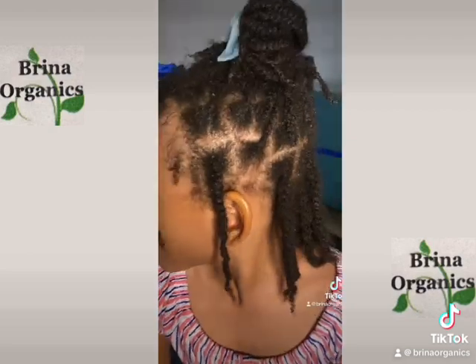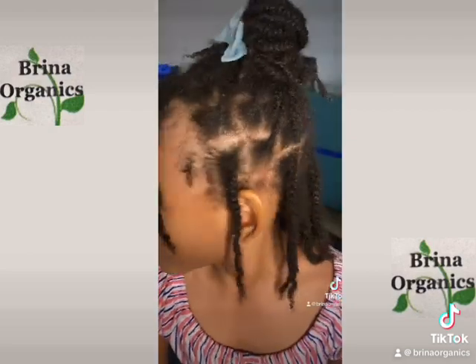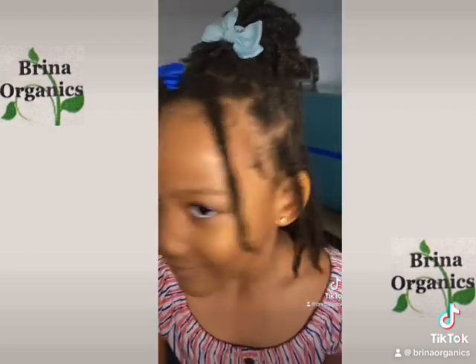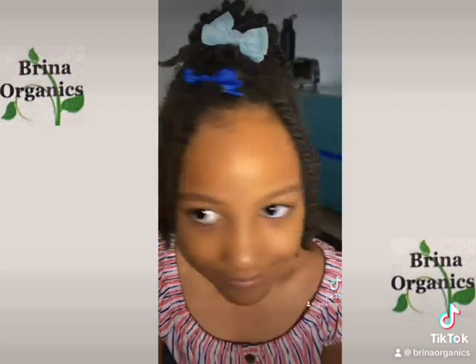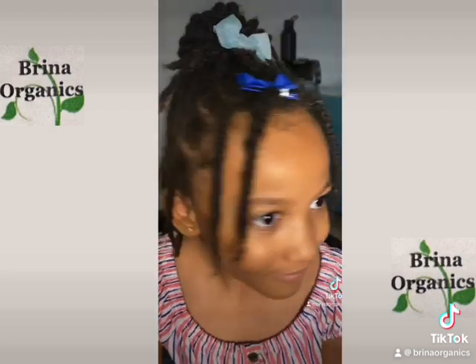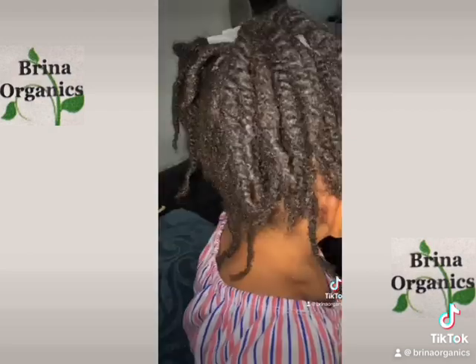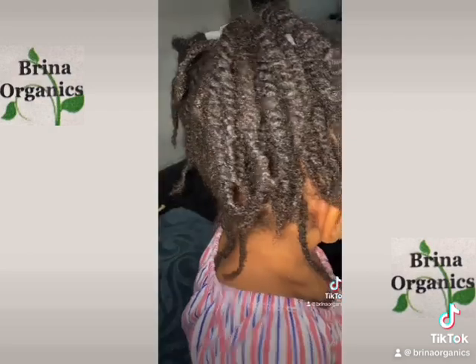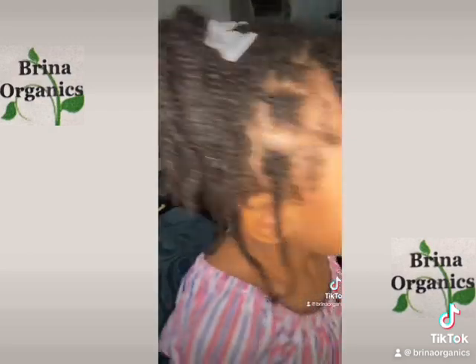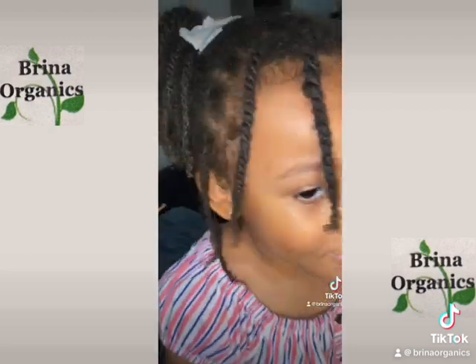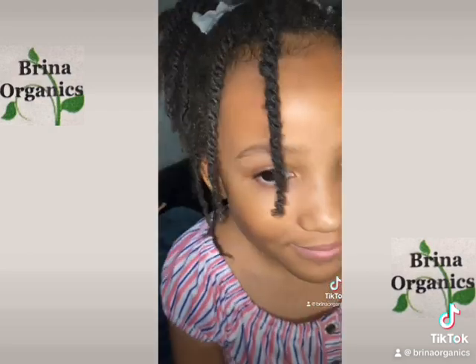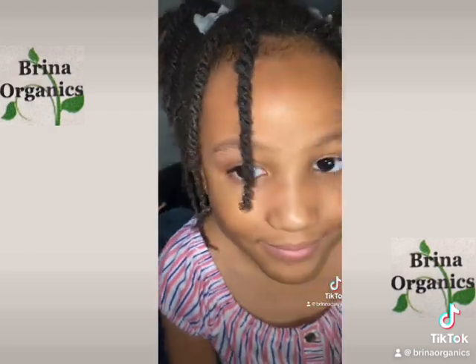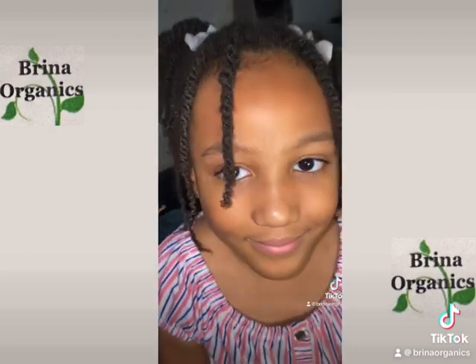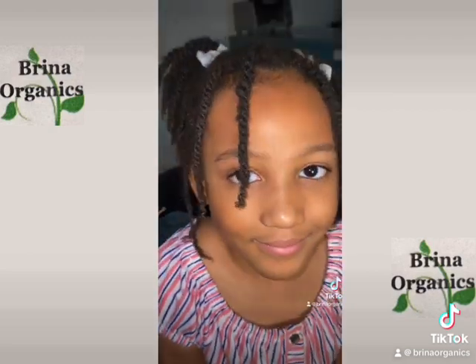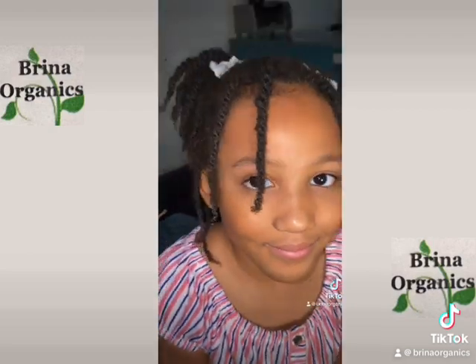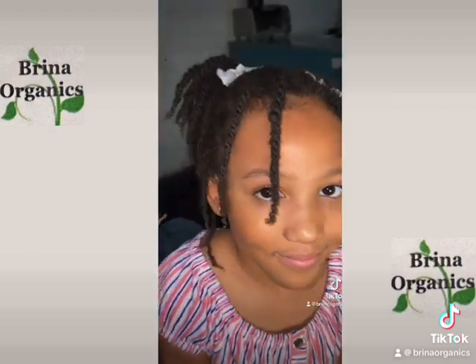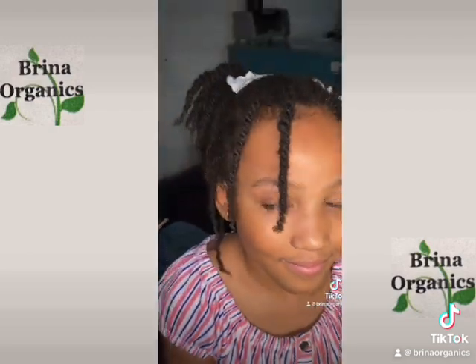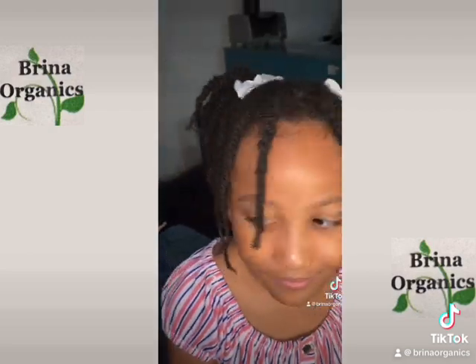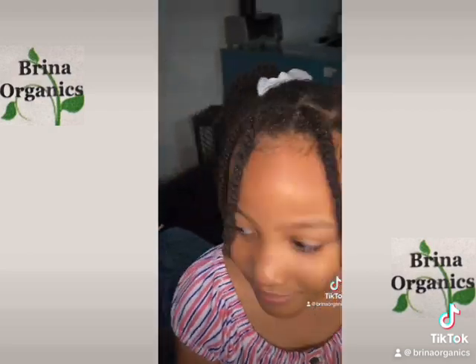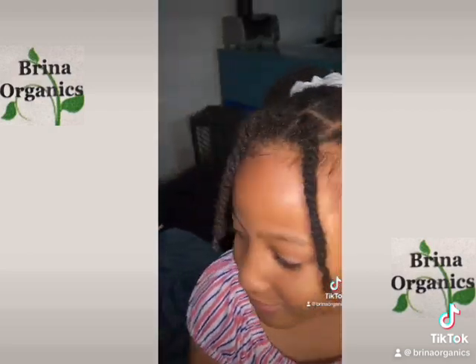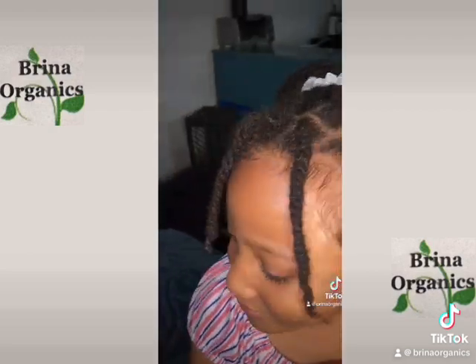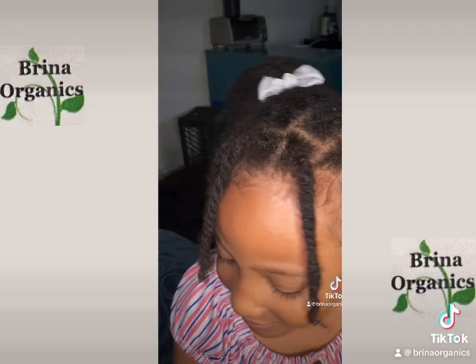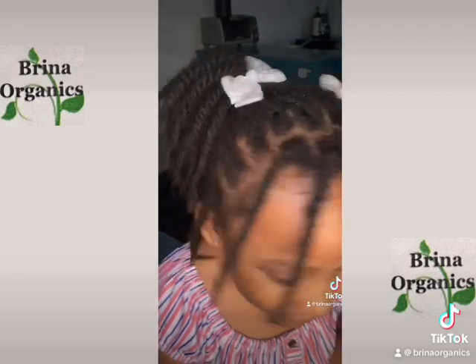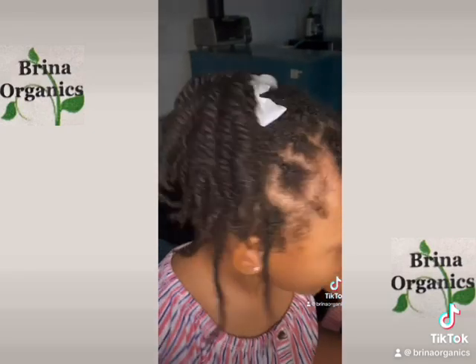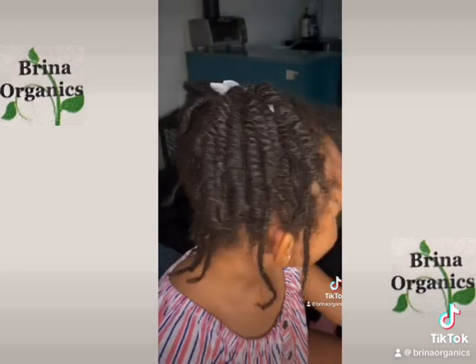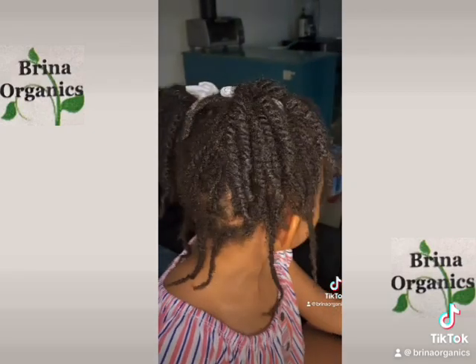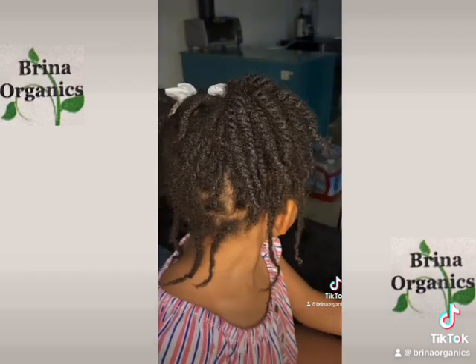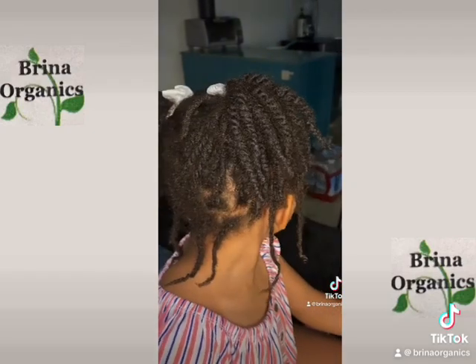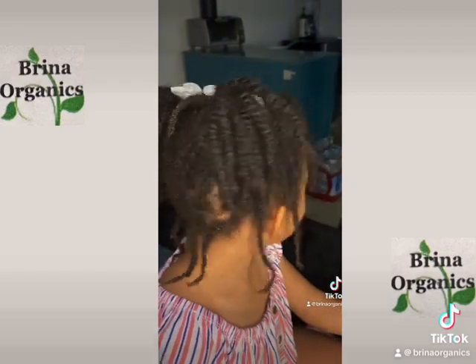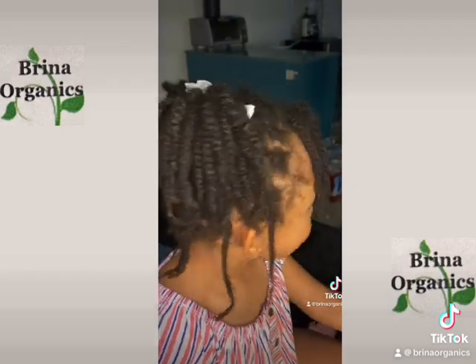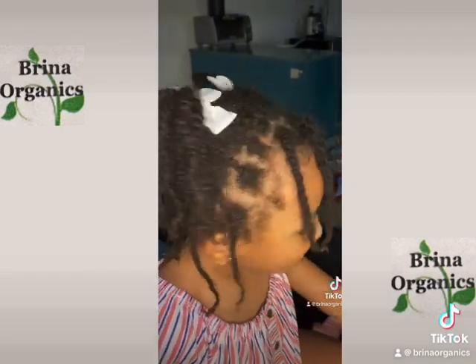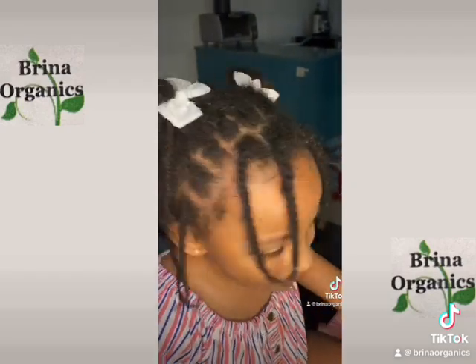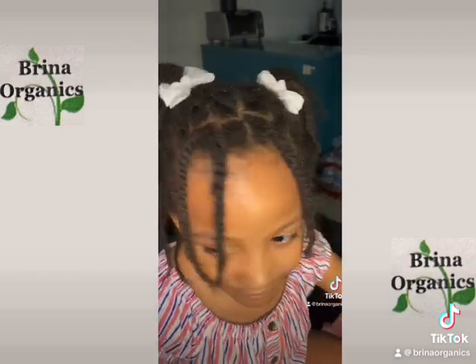There's the finished product. I'm showing you two different looks here to show the versatility of the mini twist hairstyle.